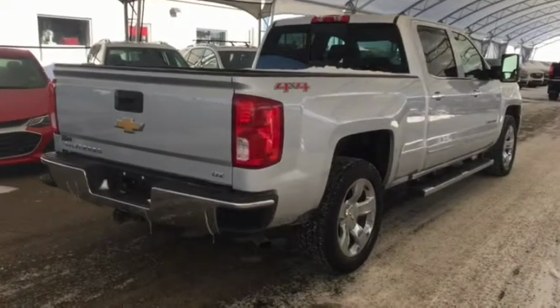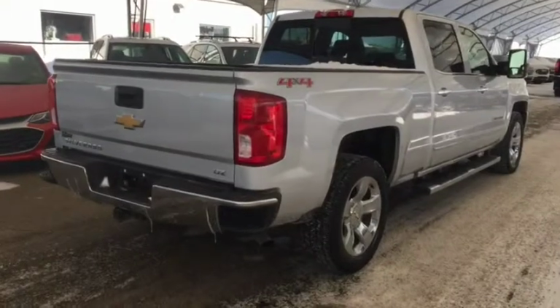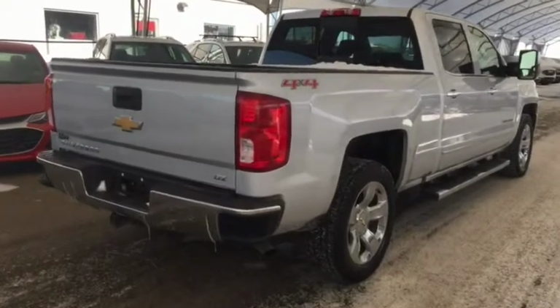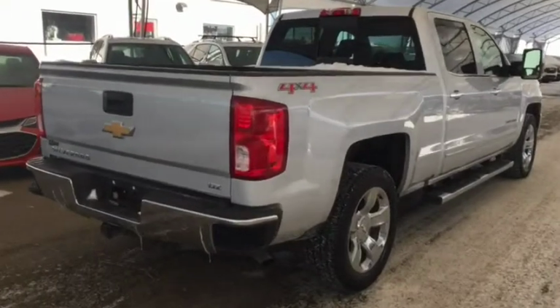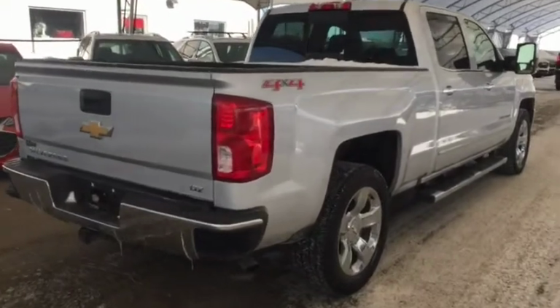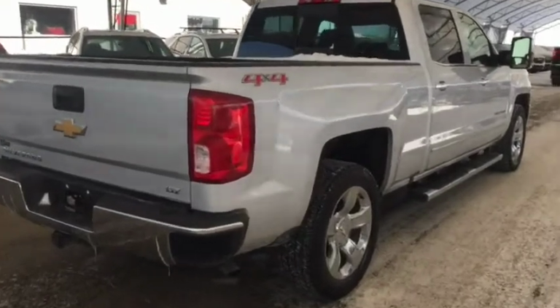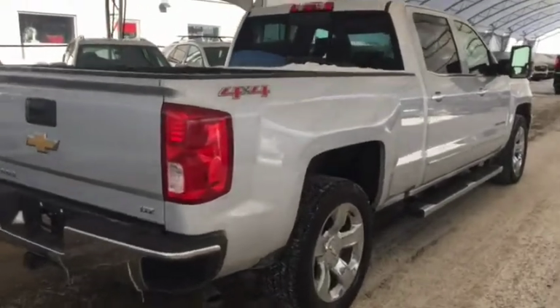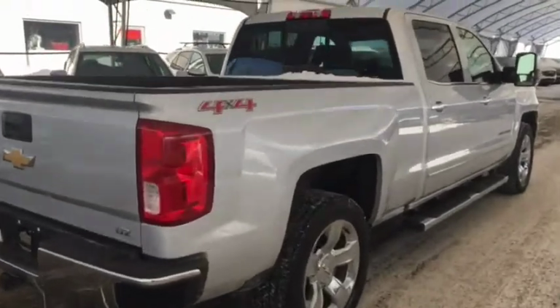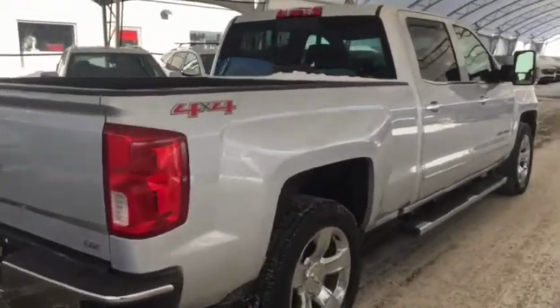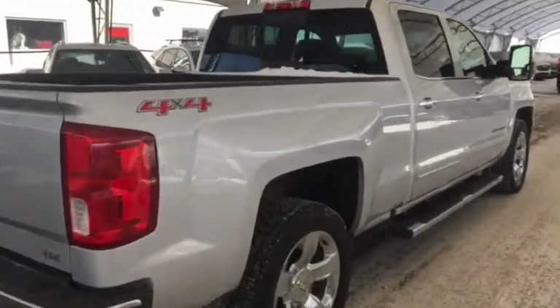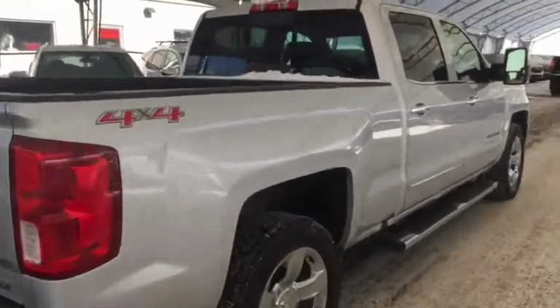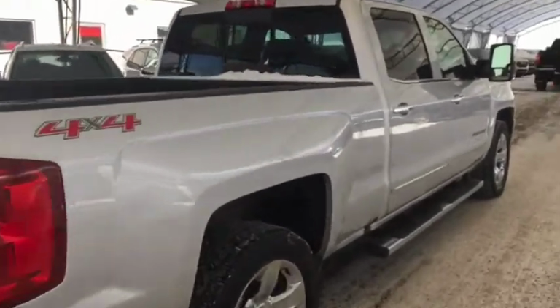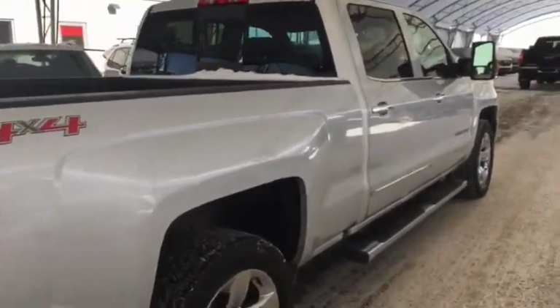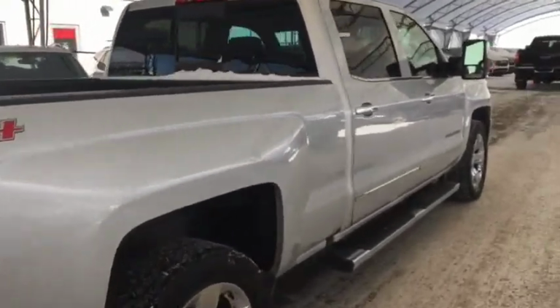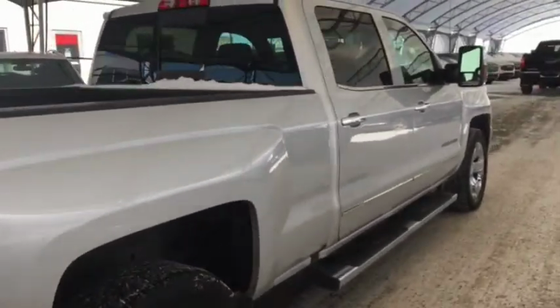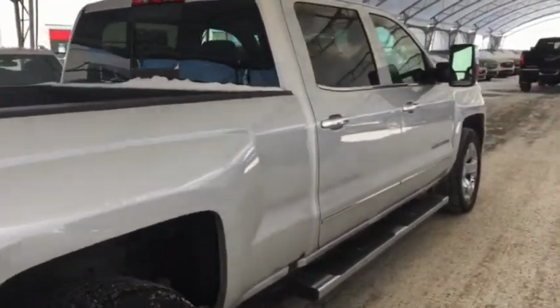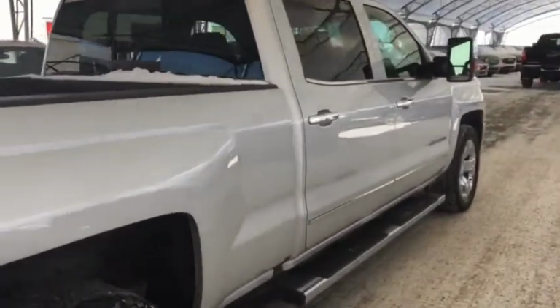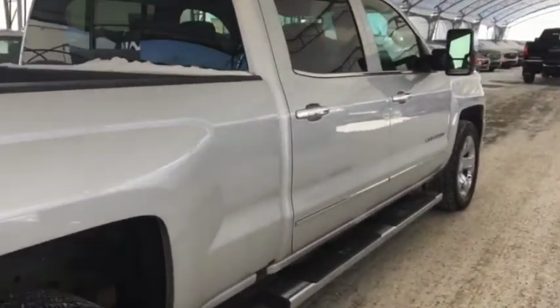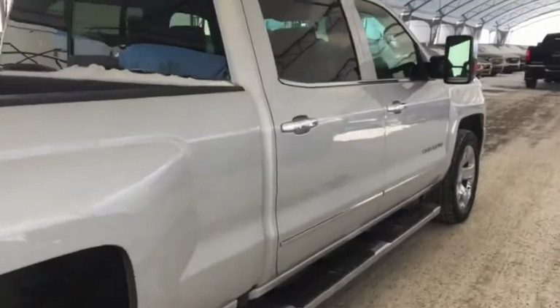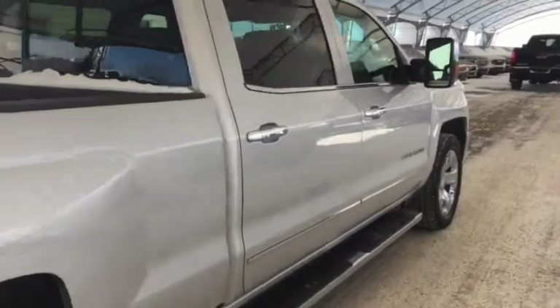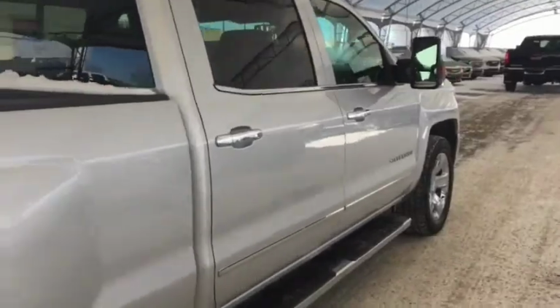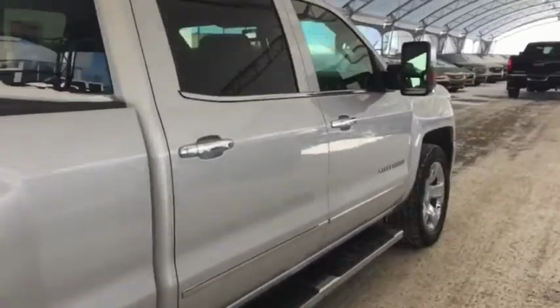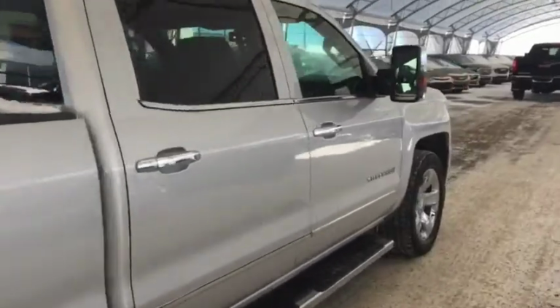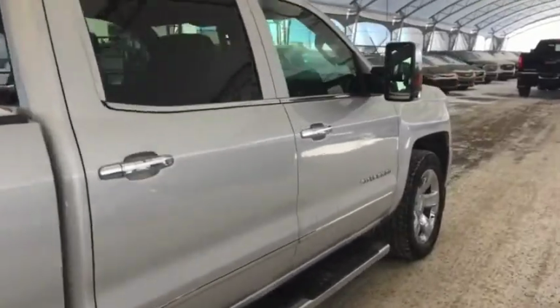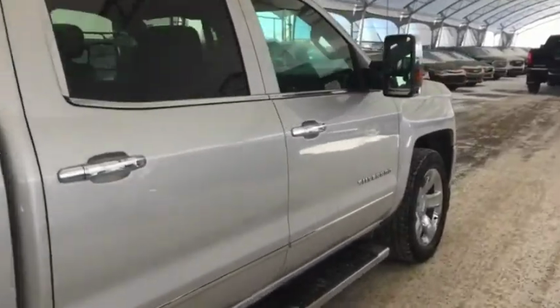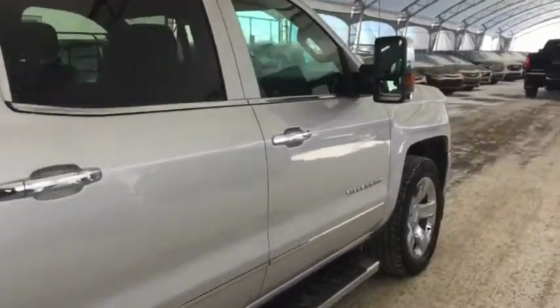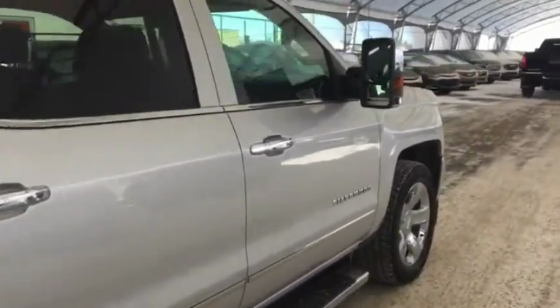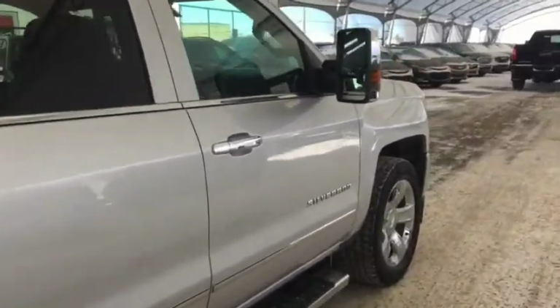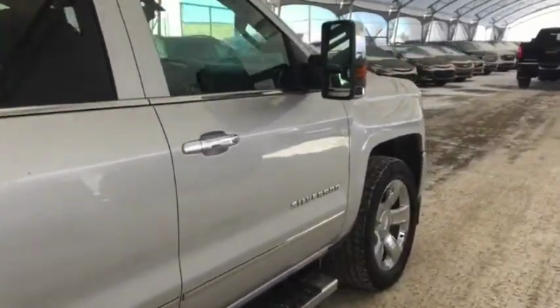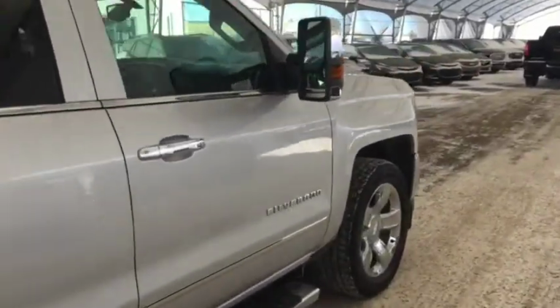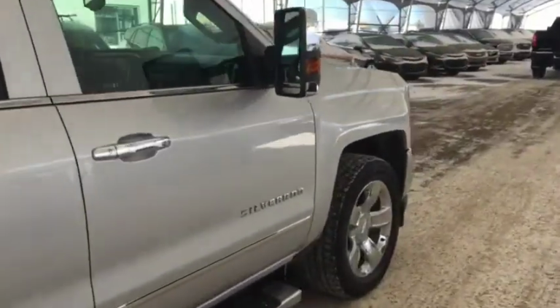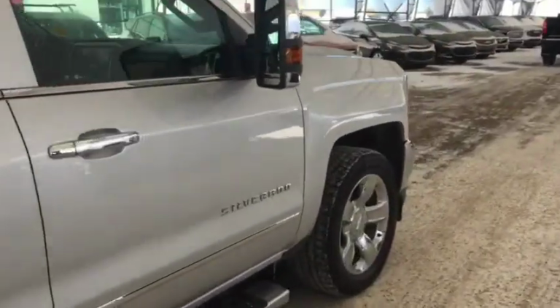So don't miss out — hurry in or give us a call today at Davis Chevrolet to book your test drive.